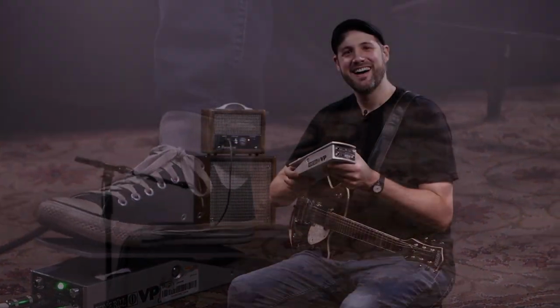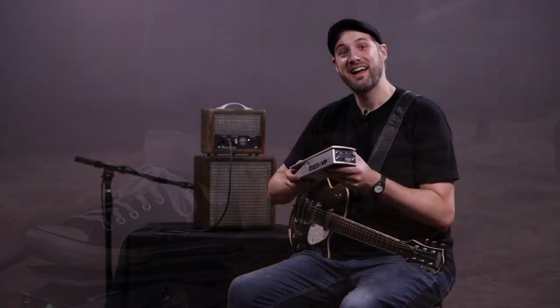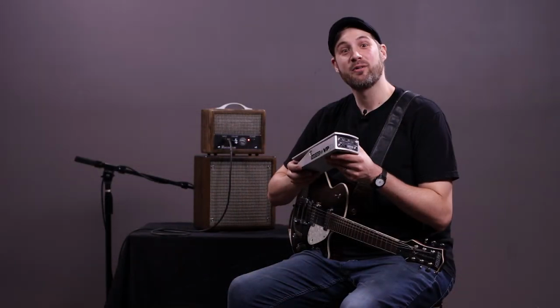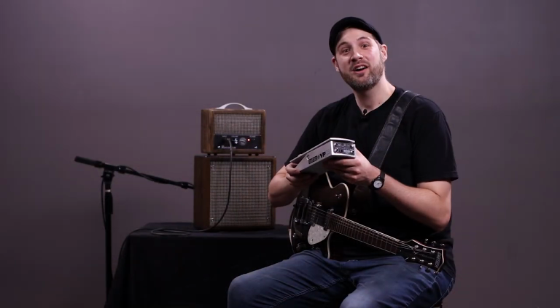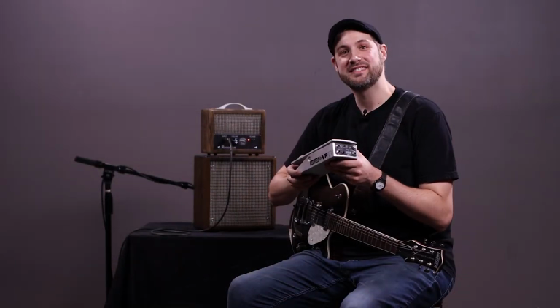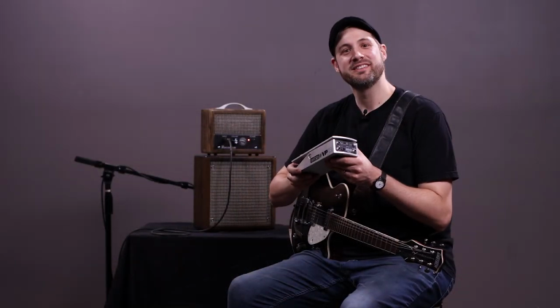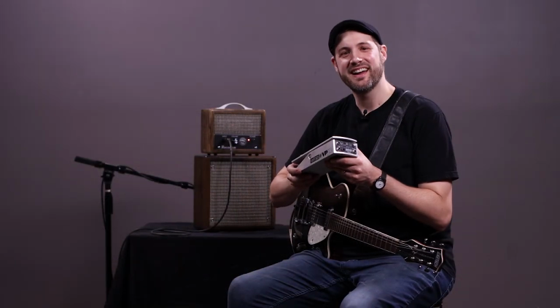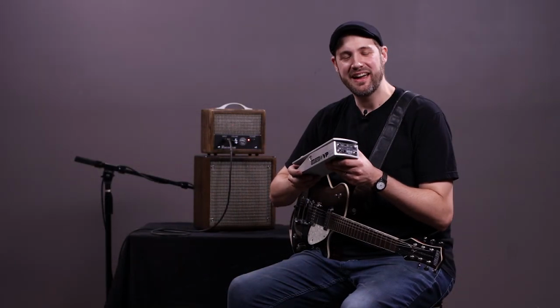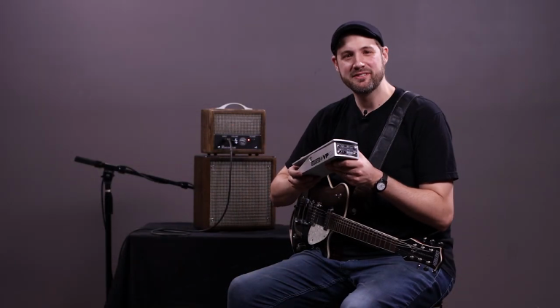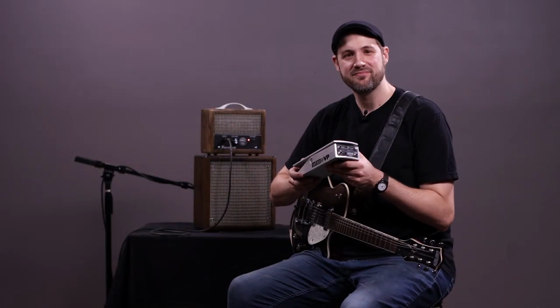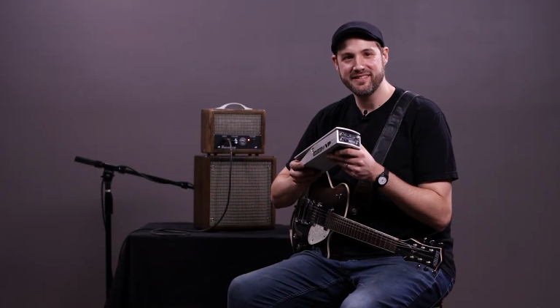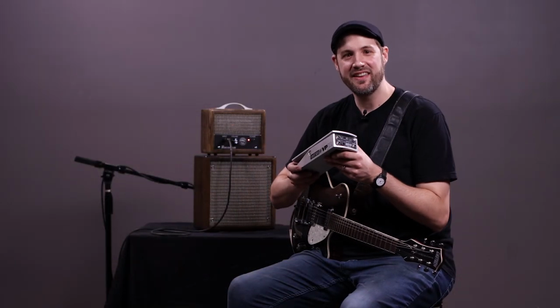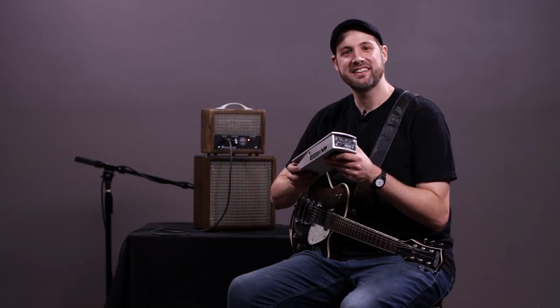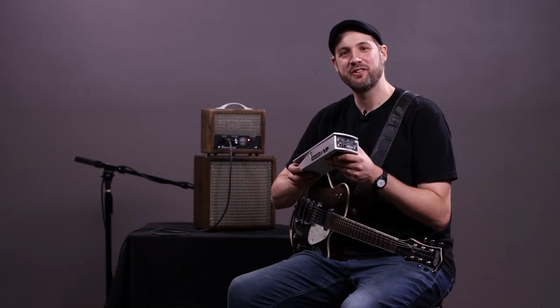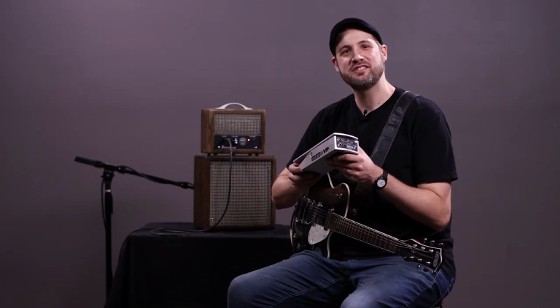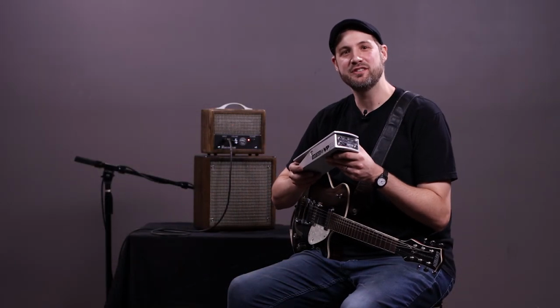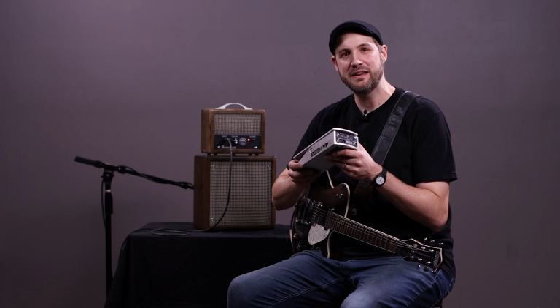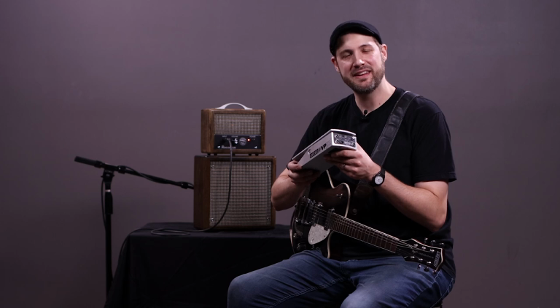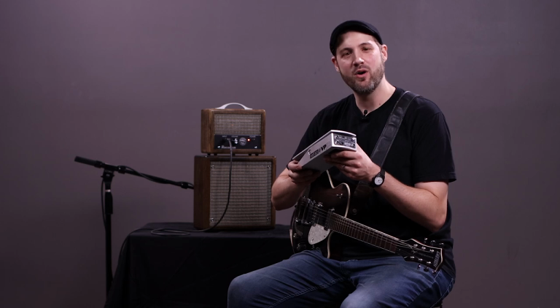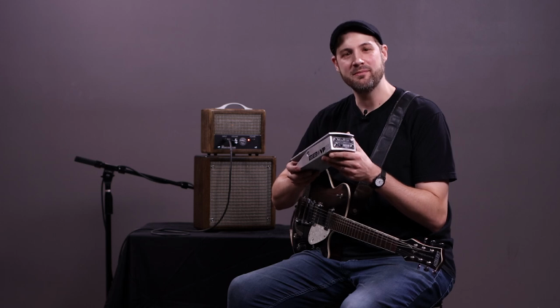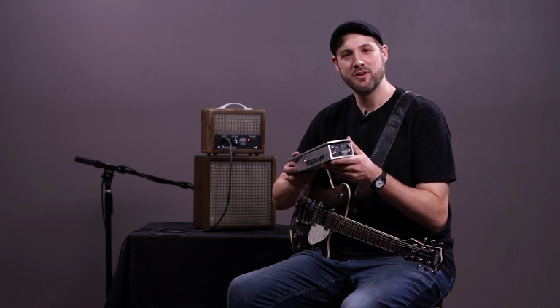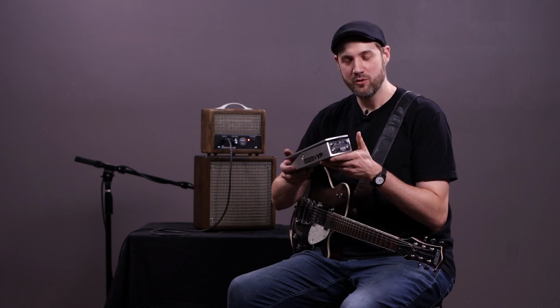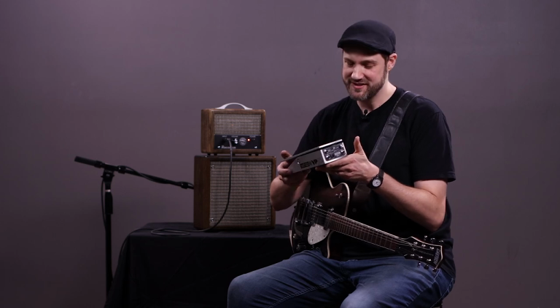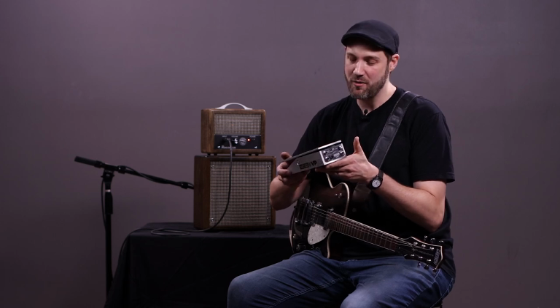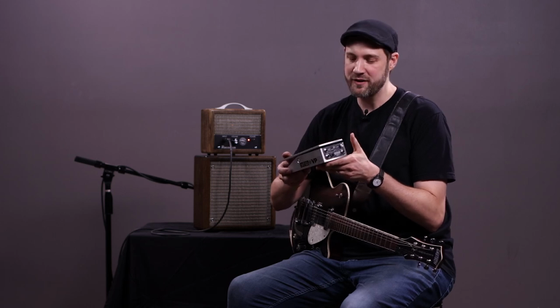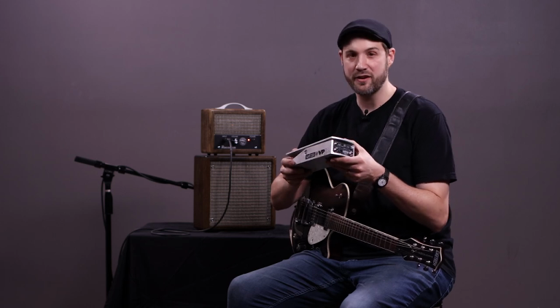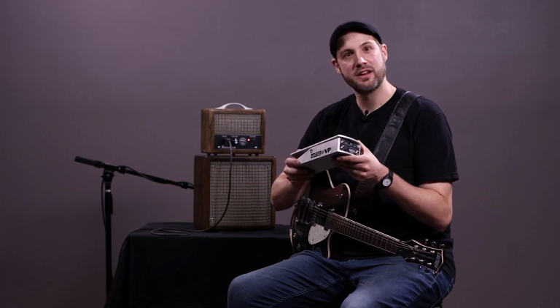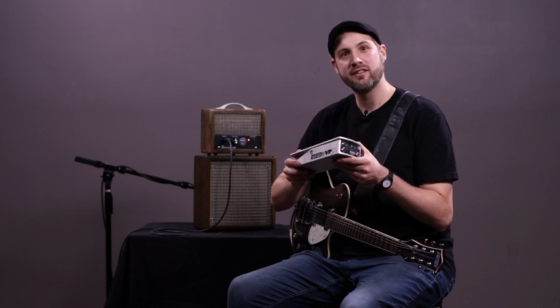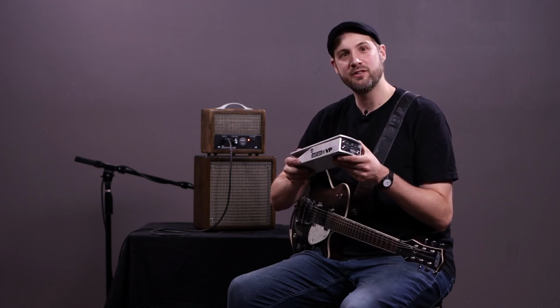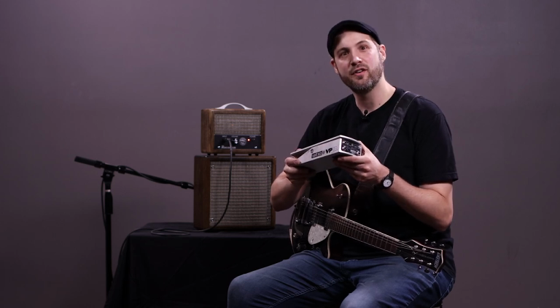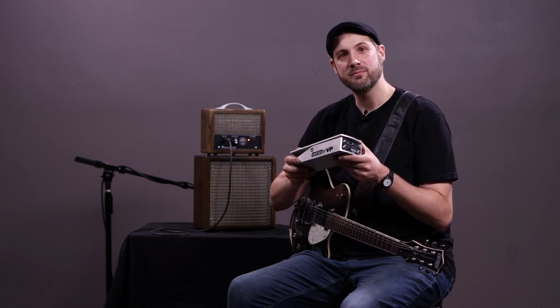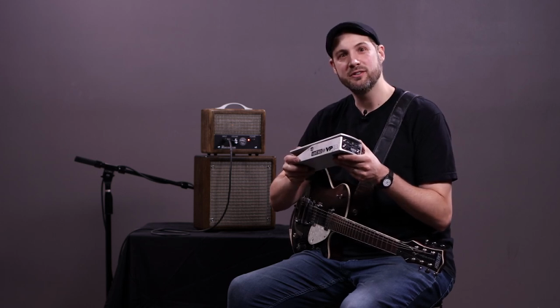Hi, I'm Brock with Zeppelin Design Labs. Today I'd like to introduce you to the VPM-1, which is our mod for the Ernie Ball VP Junior volume pedal.